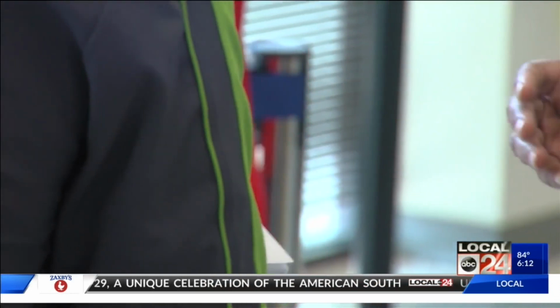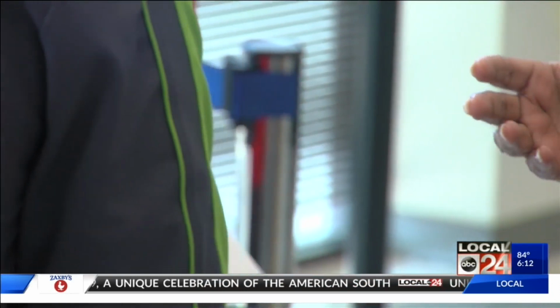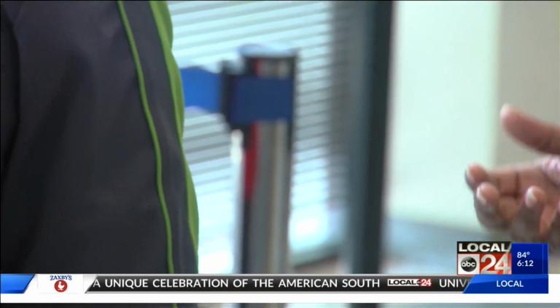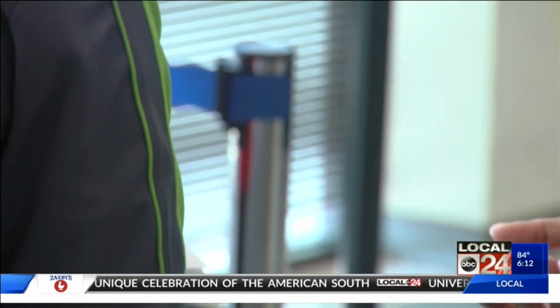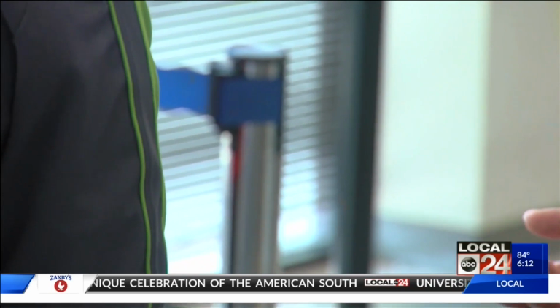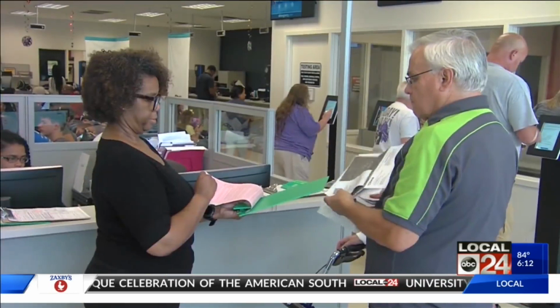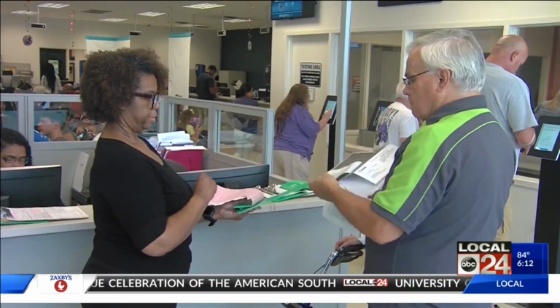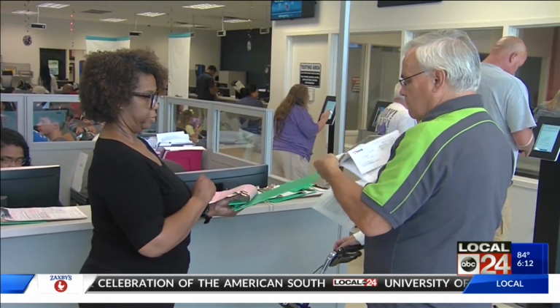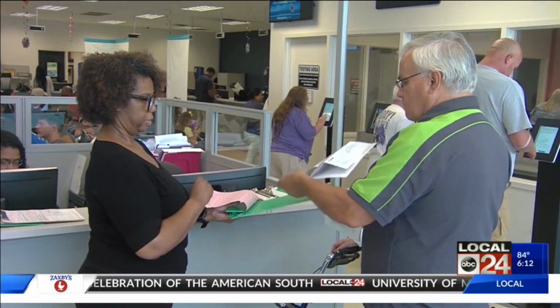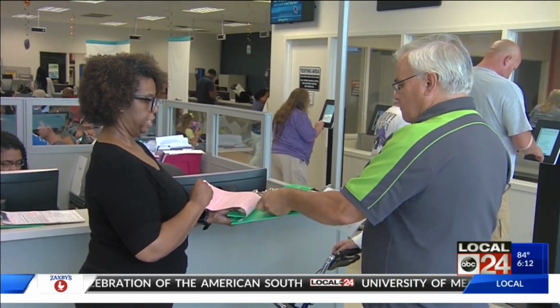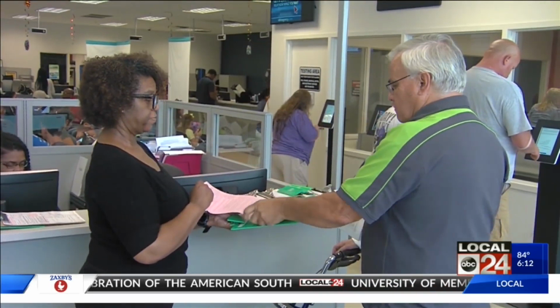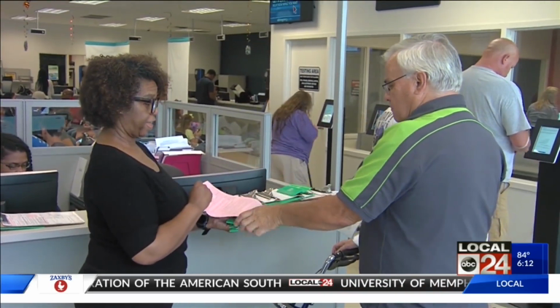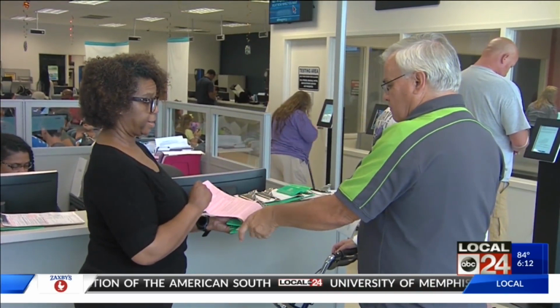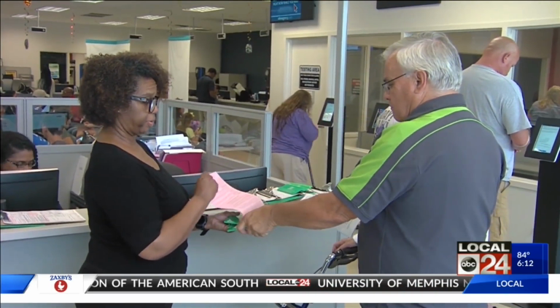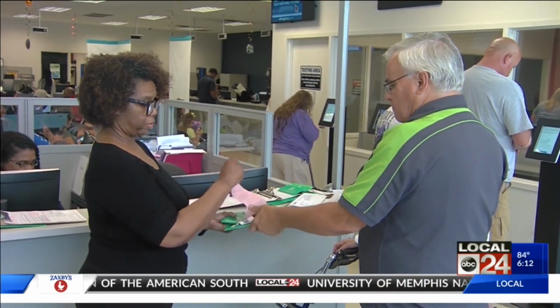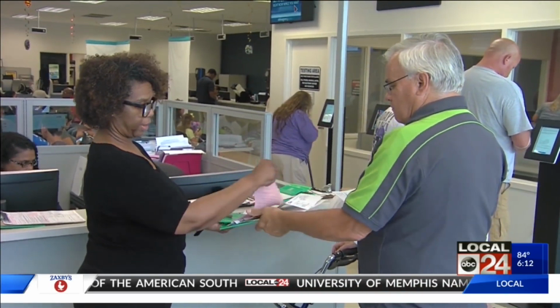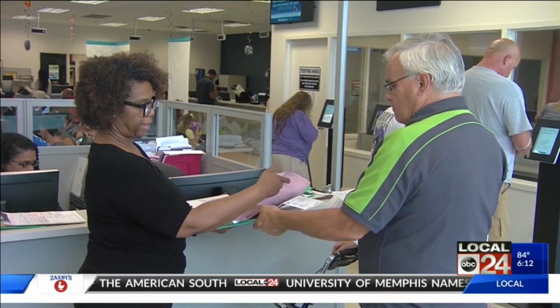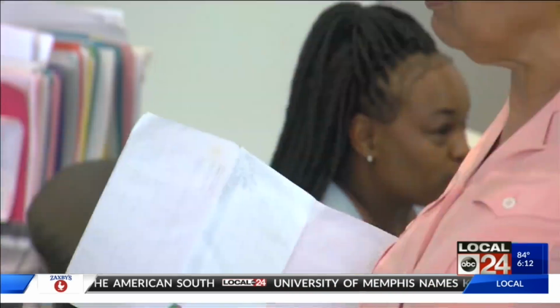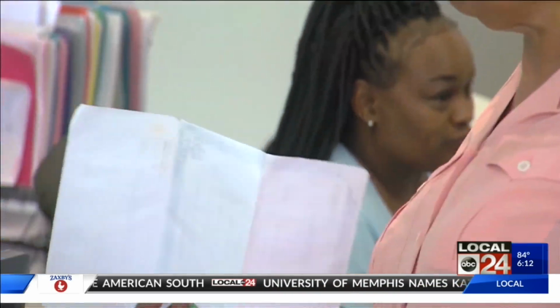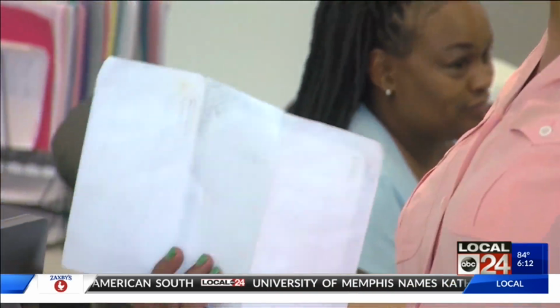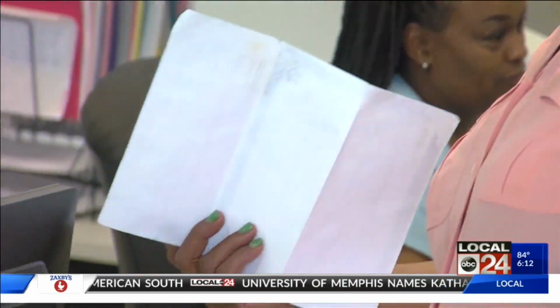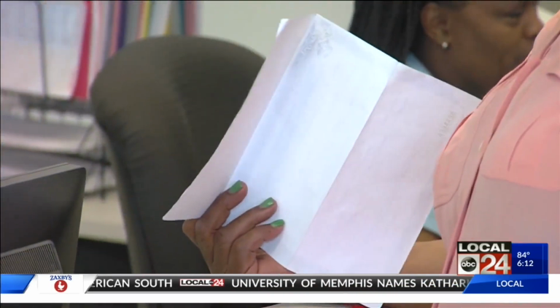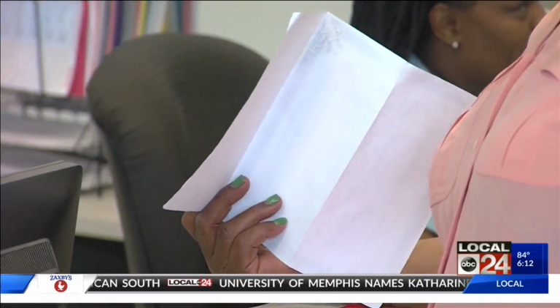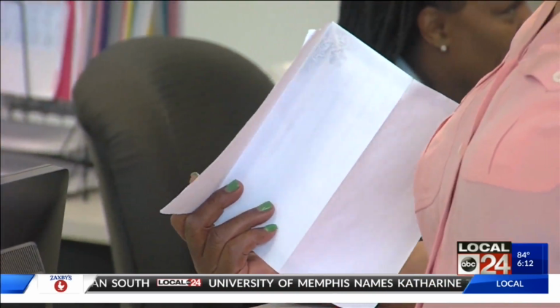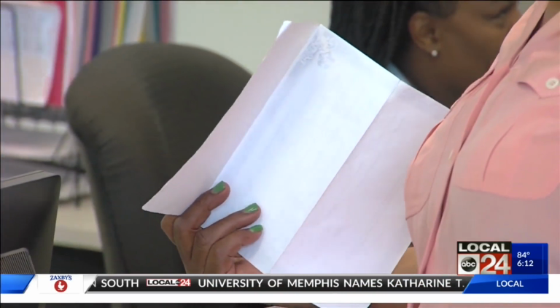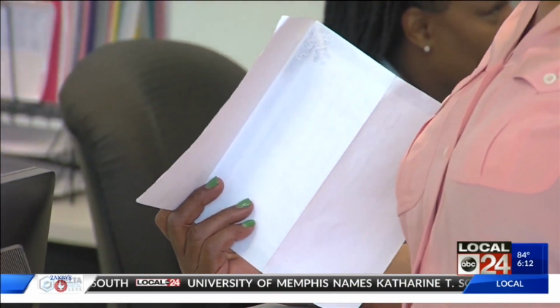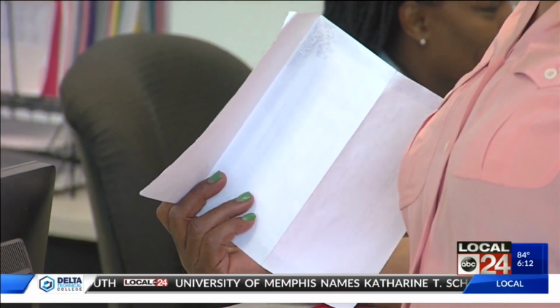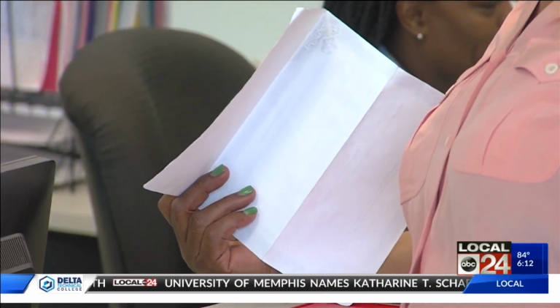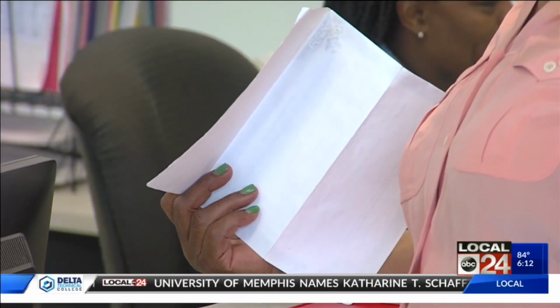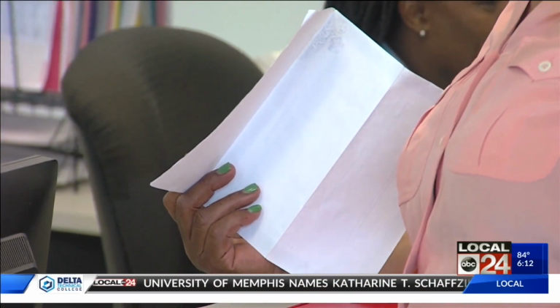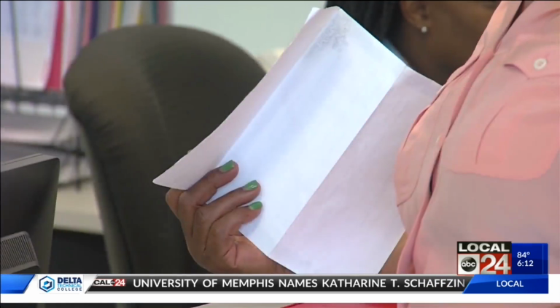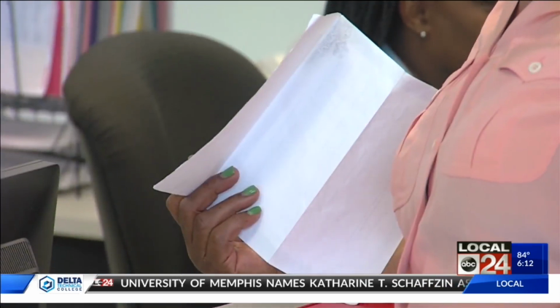For example, you can bring a birth certificate, social security card, current utility bill, and your regular driver's license.